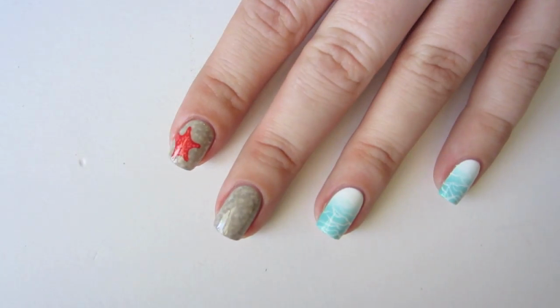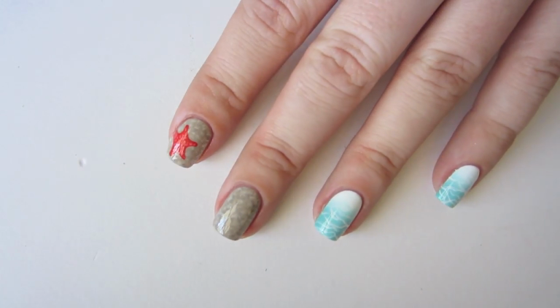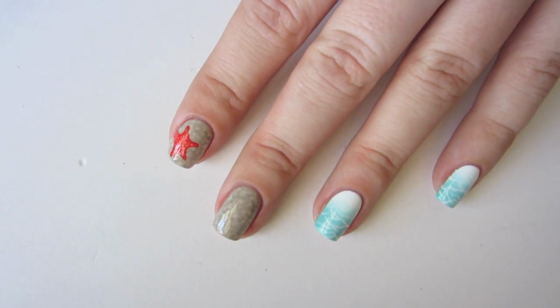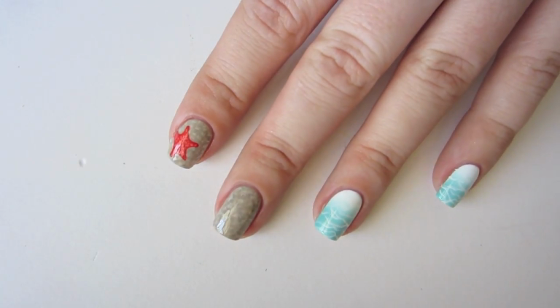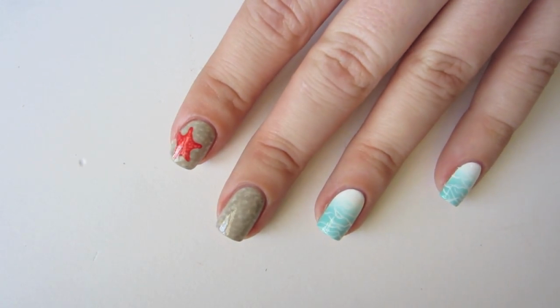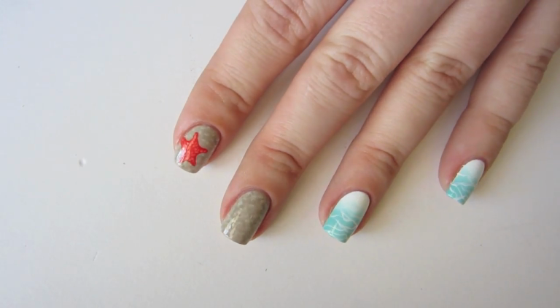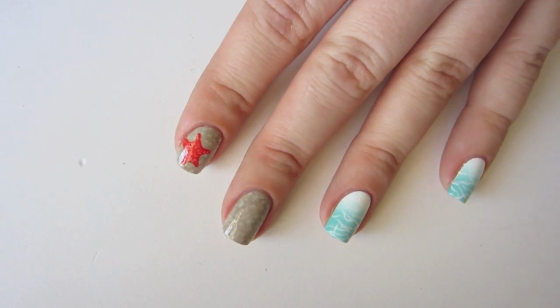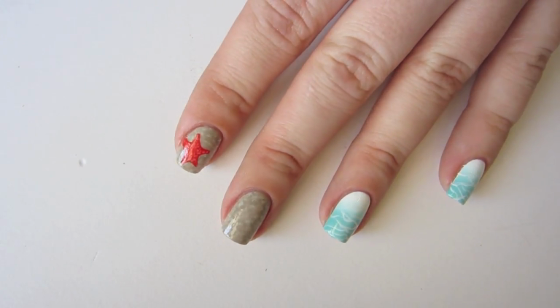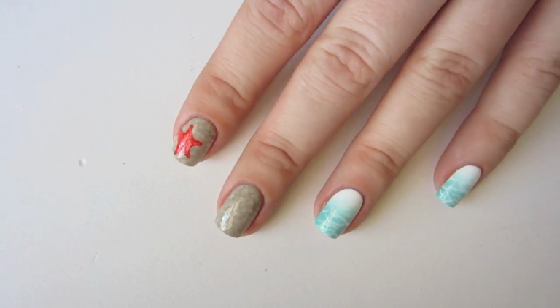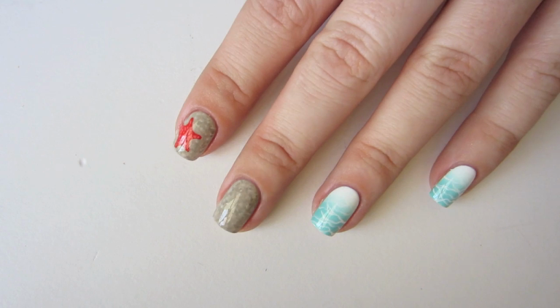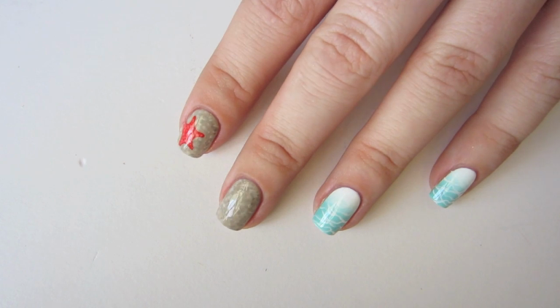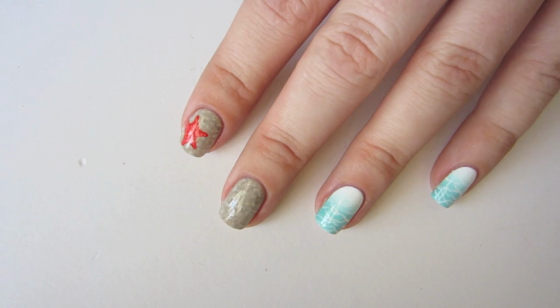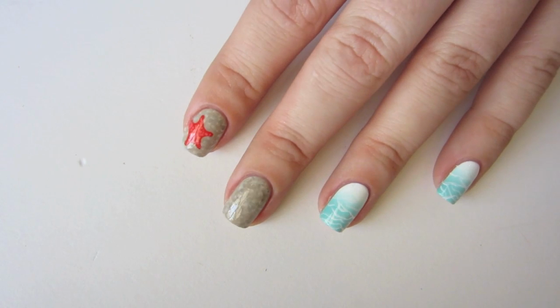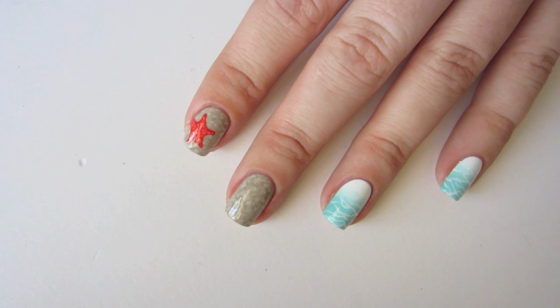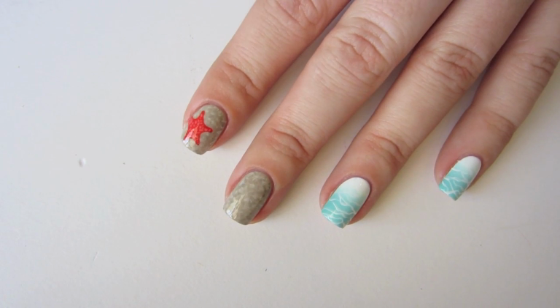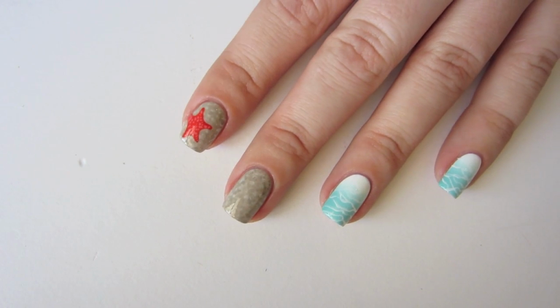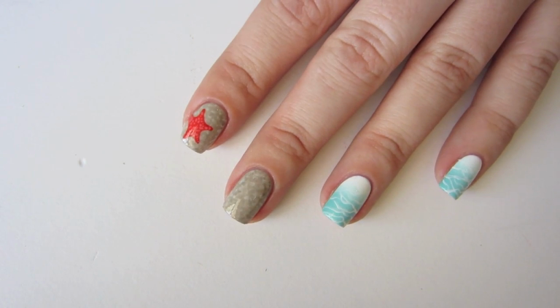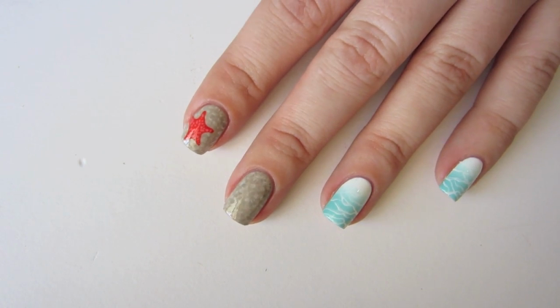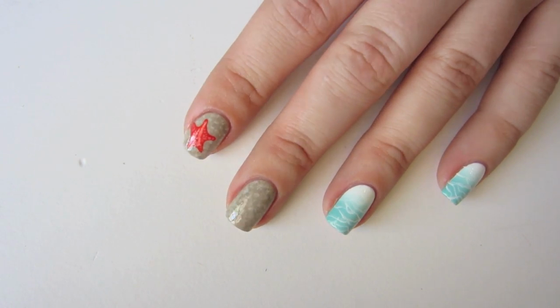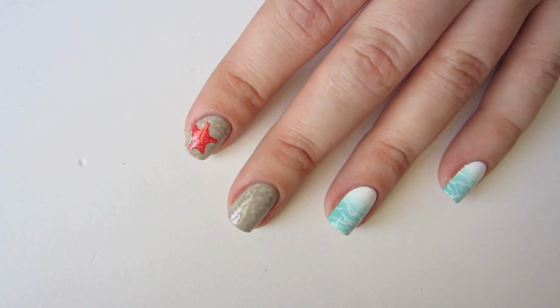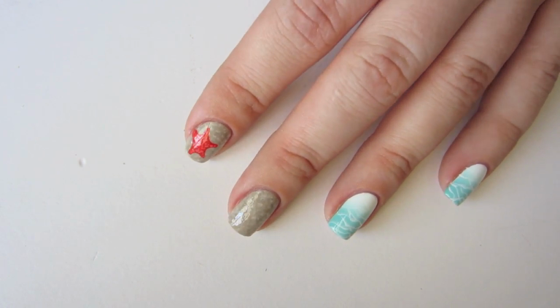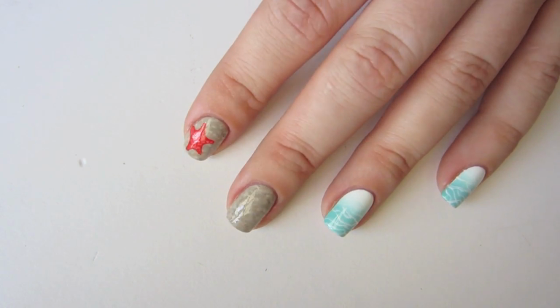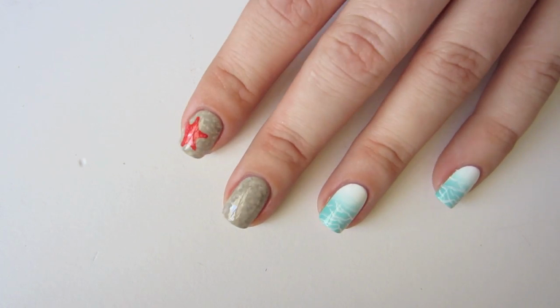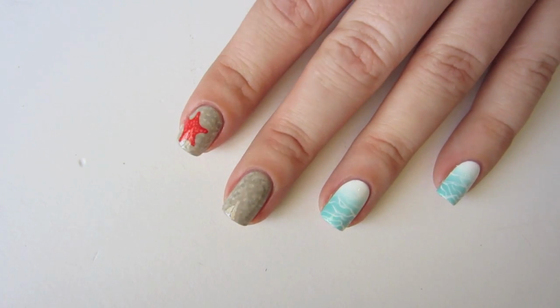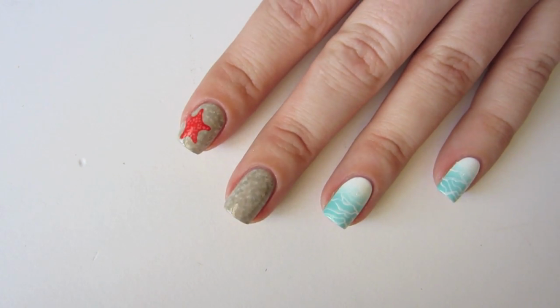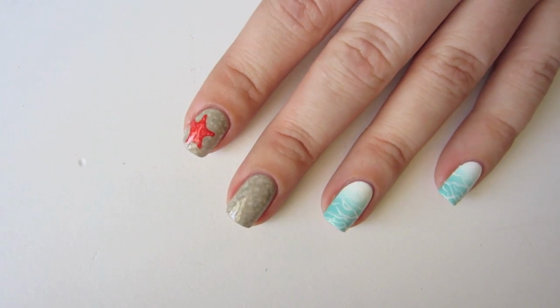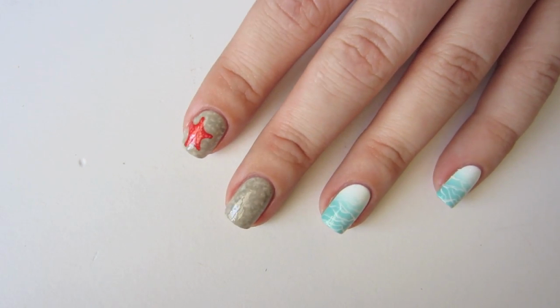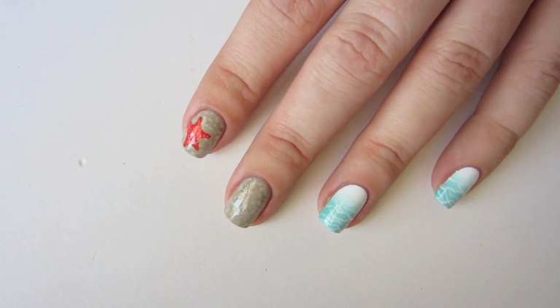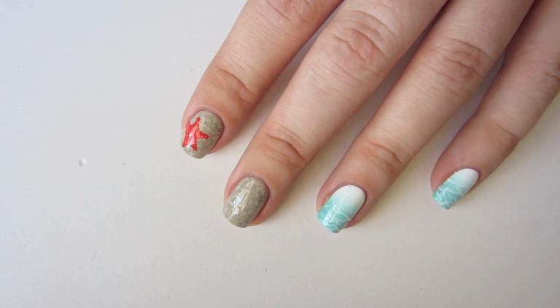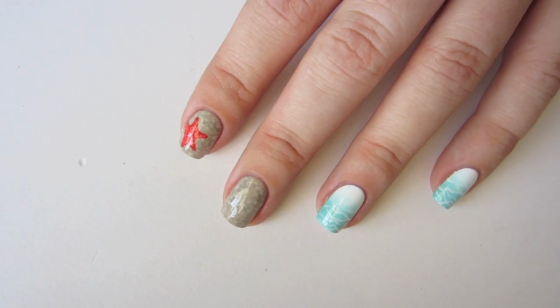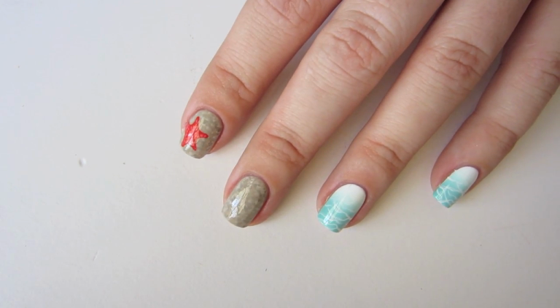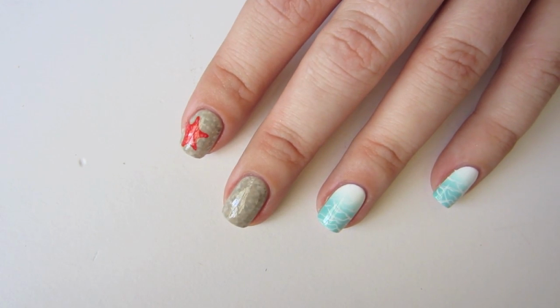Oh my god, you've finally made it to the end! Finish your look with top coat and enjoy your summer manicure.